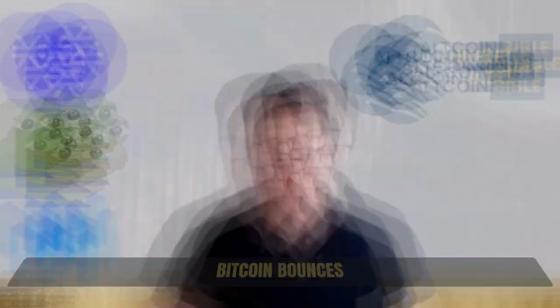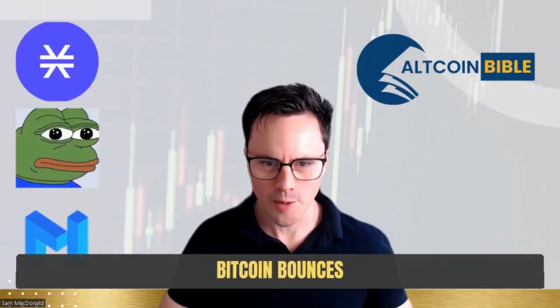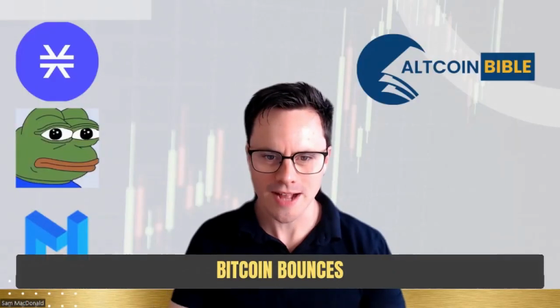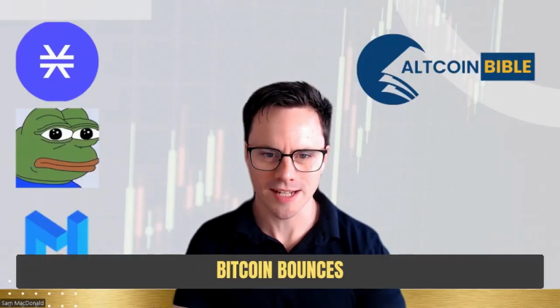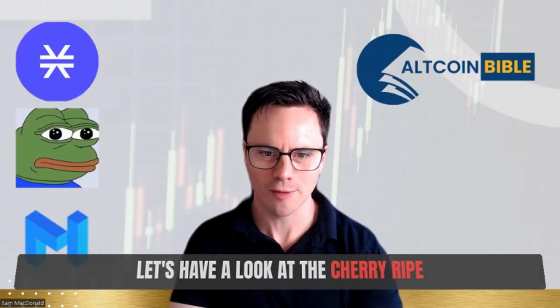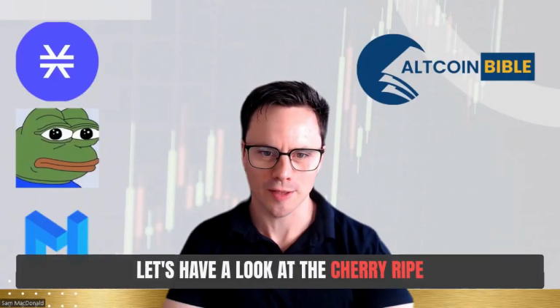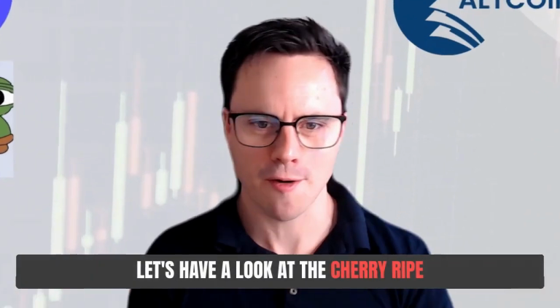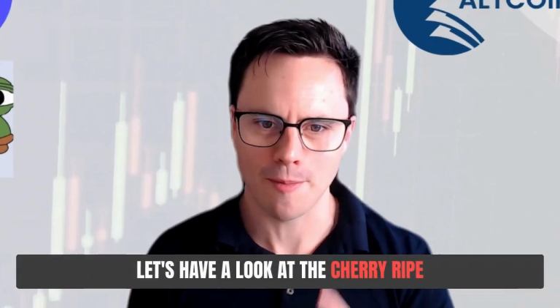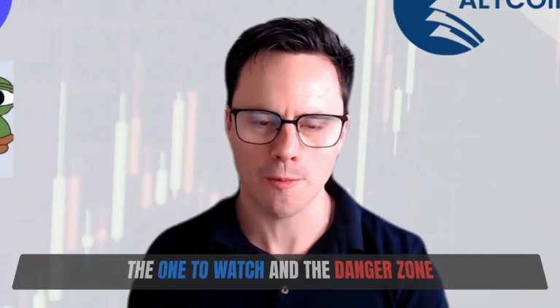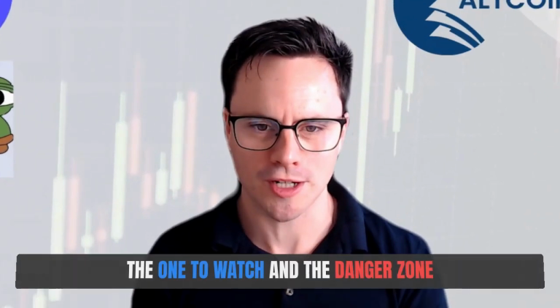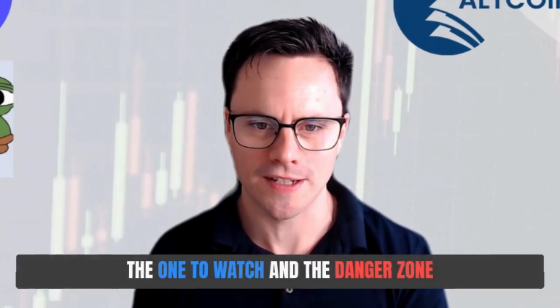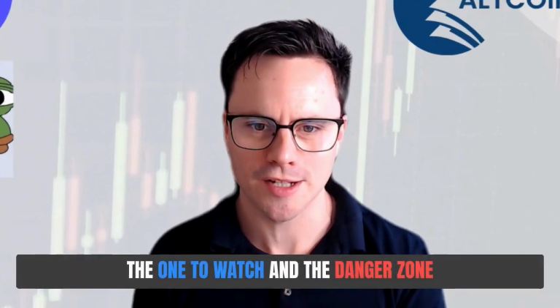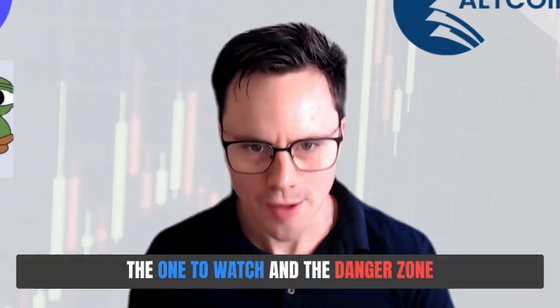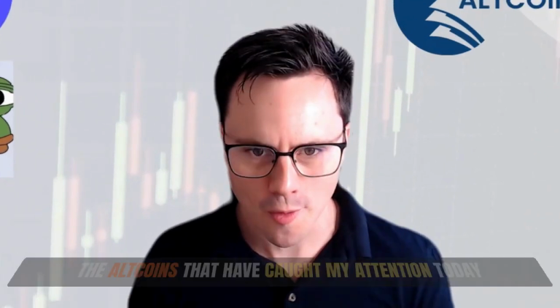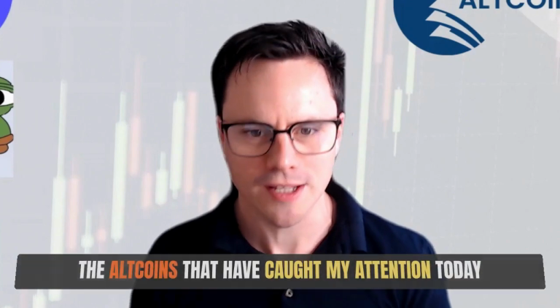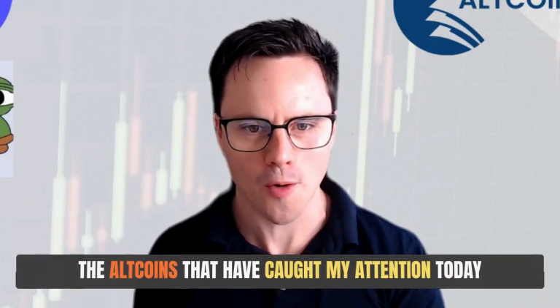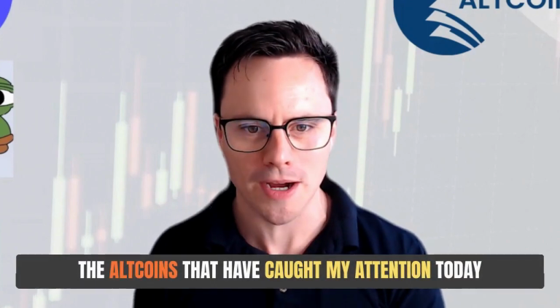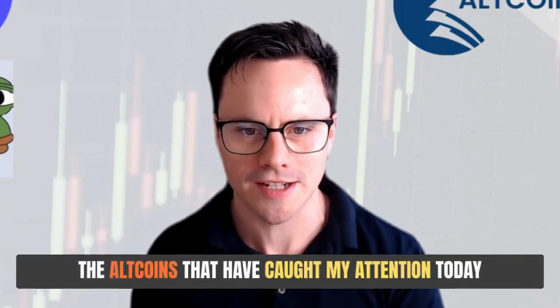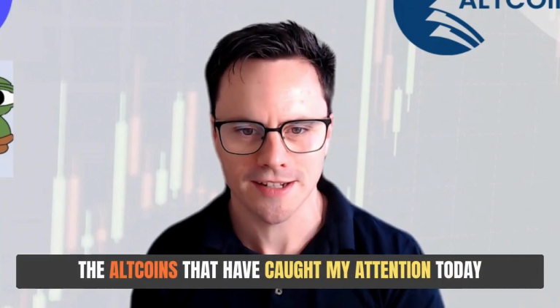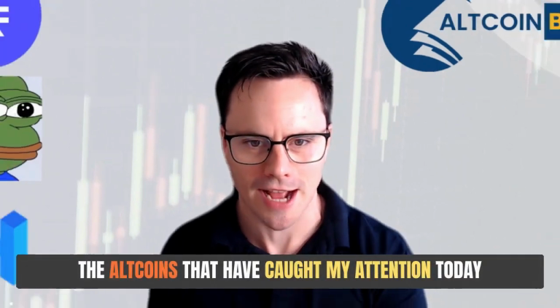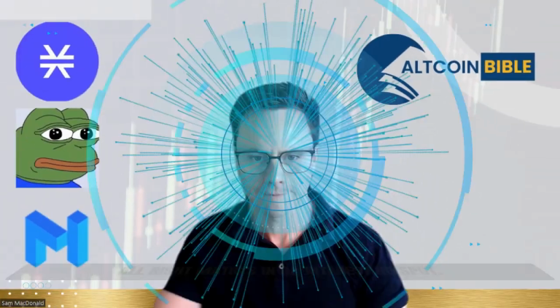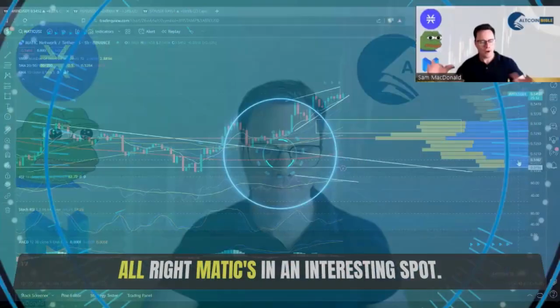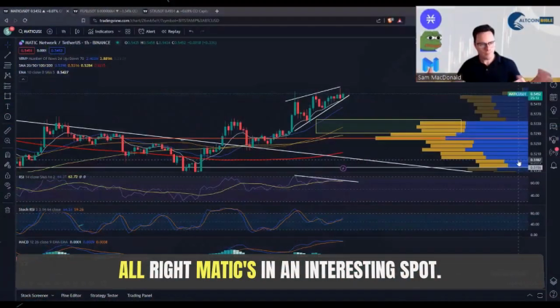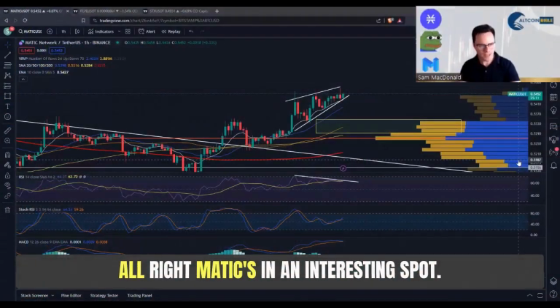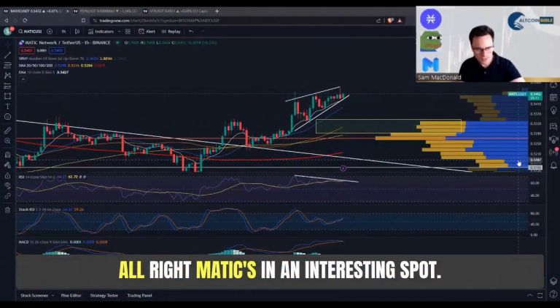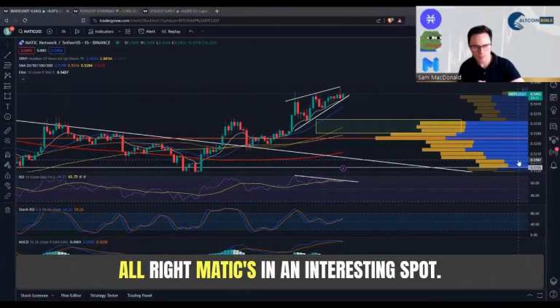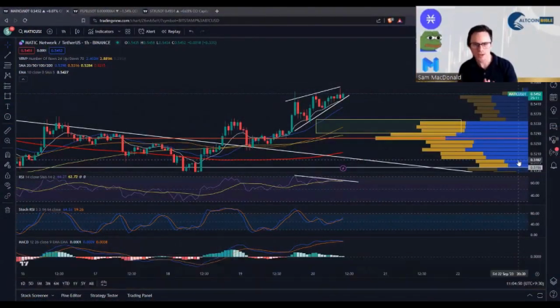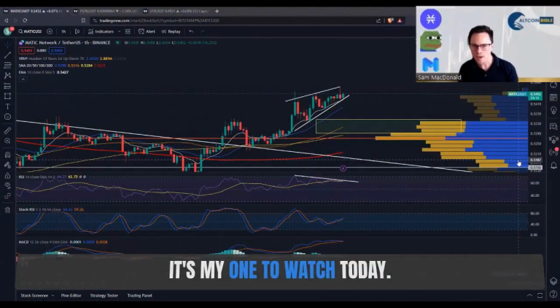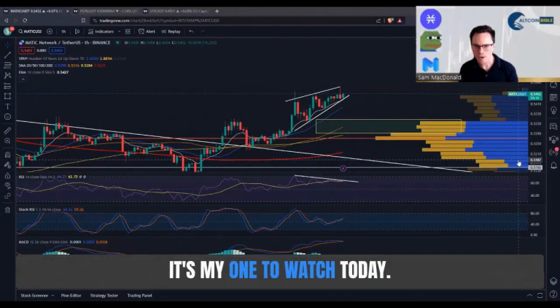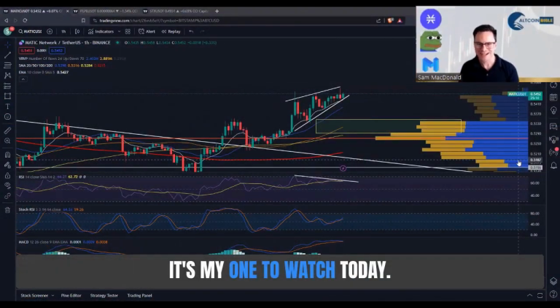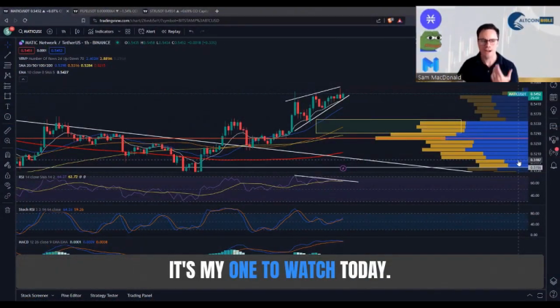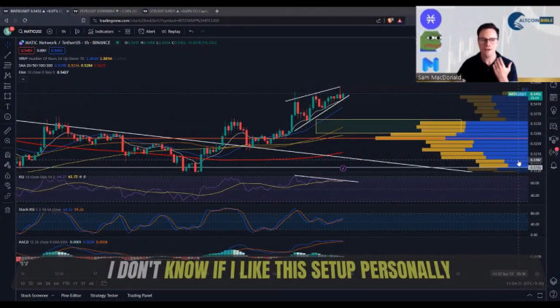Bitcoin bounces — let's have a look at the cherry ripe, the wonder watch, and the dangers of the altcoins that have caught my attention today. Matic is in an interesting spot; it's my wonder watch today.